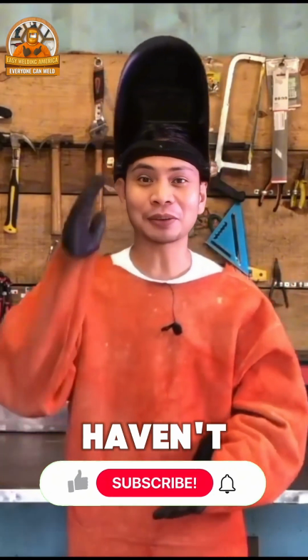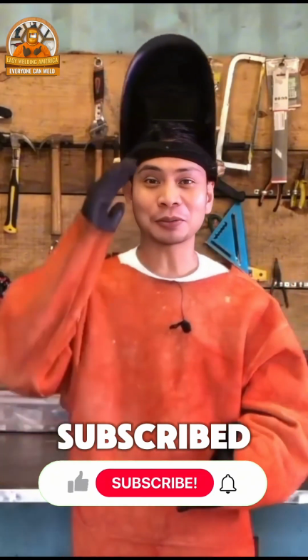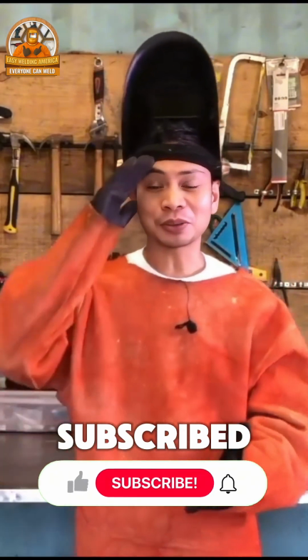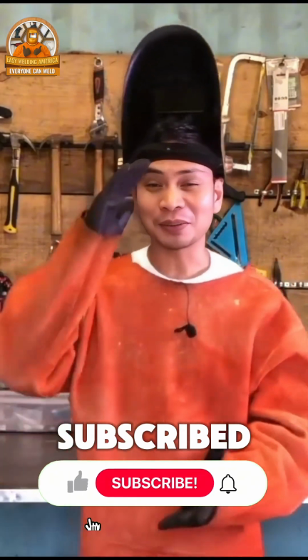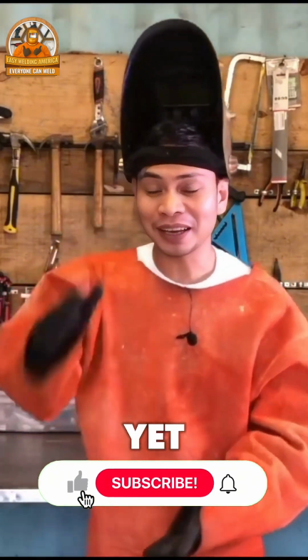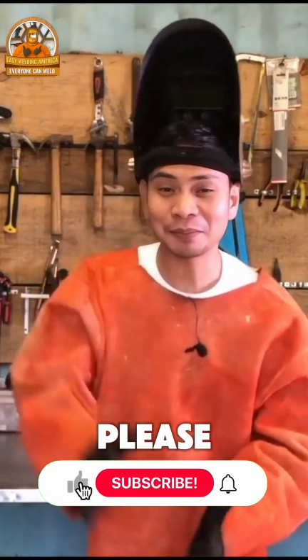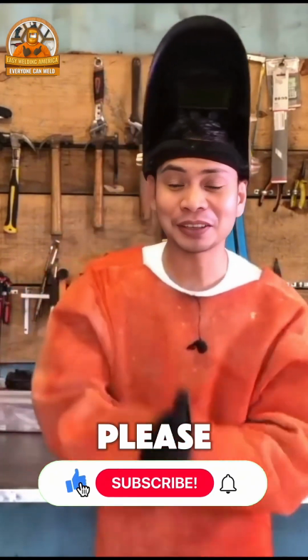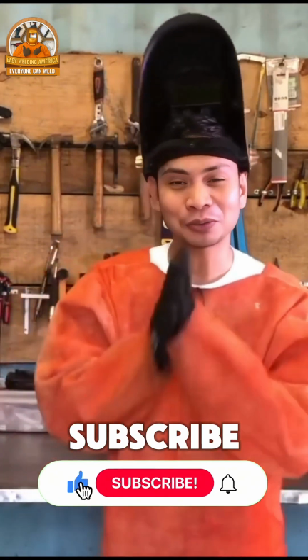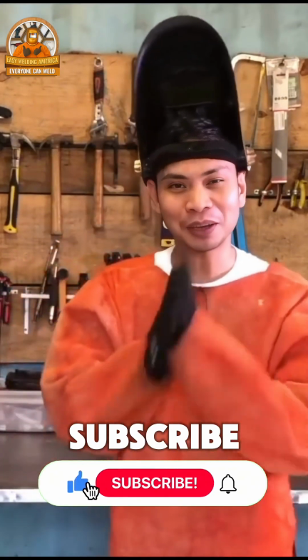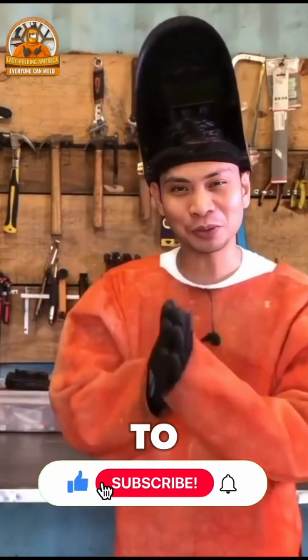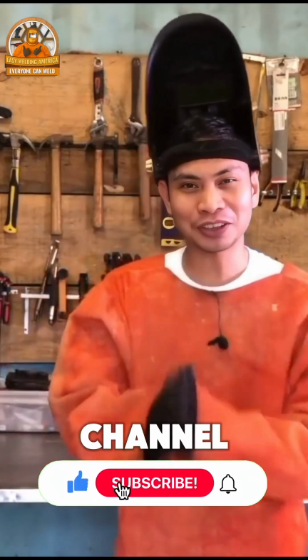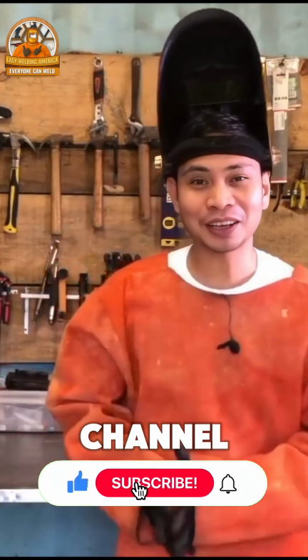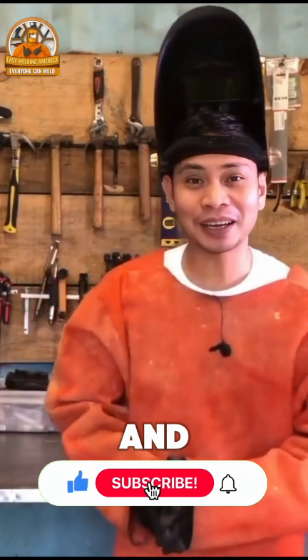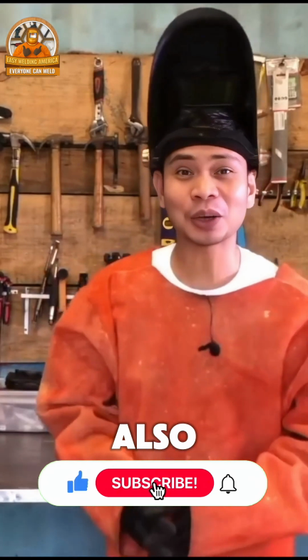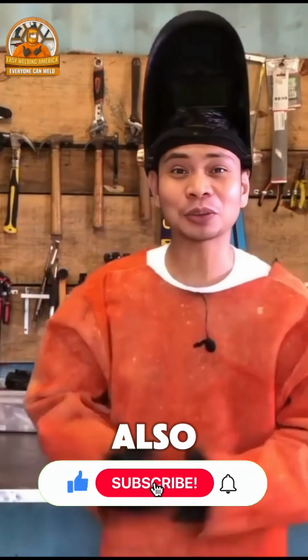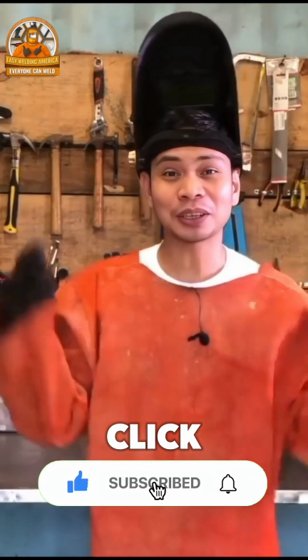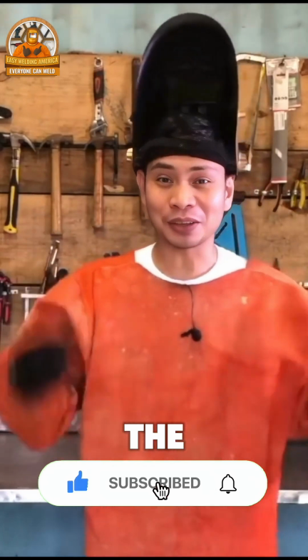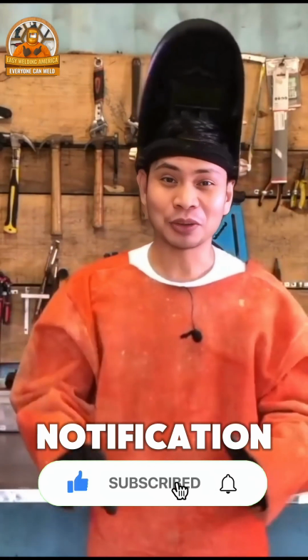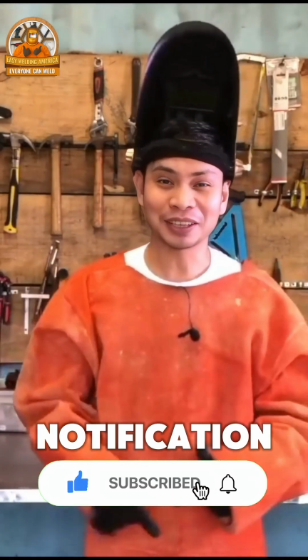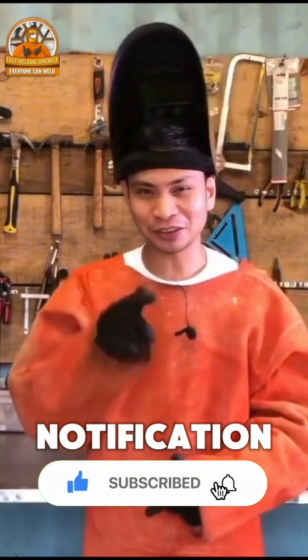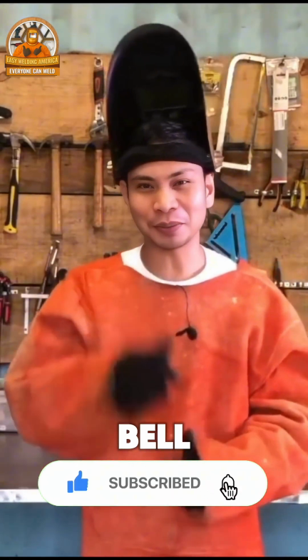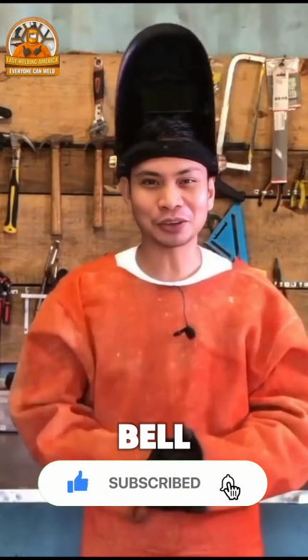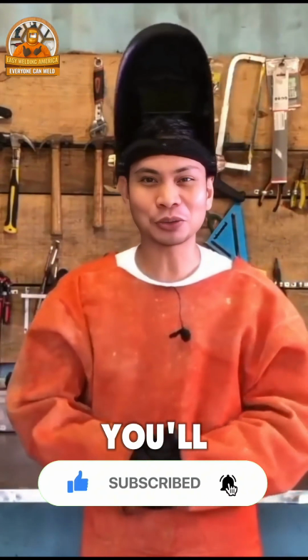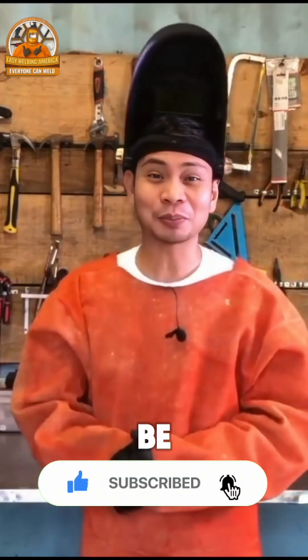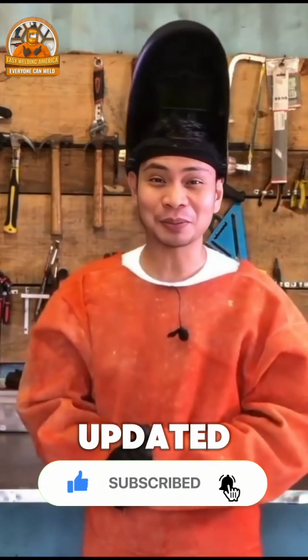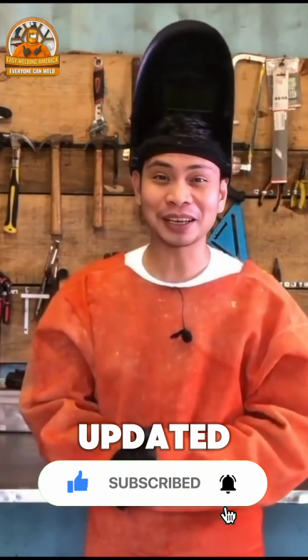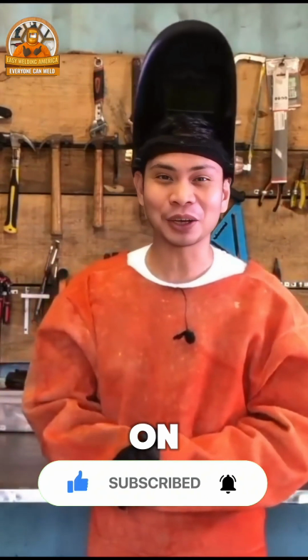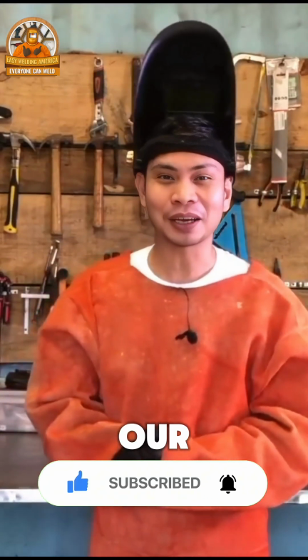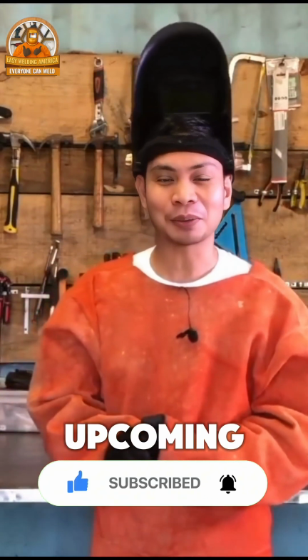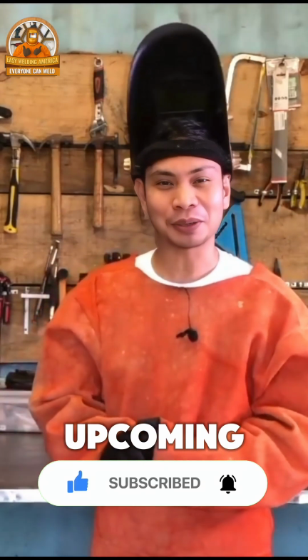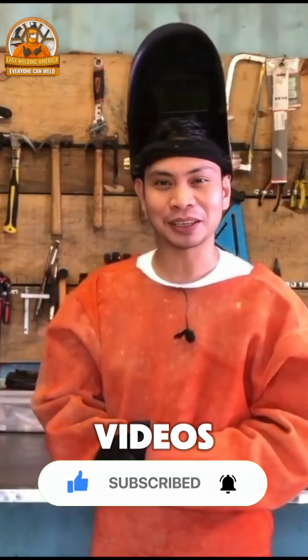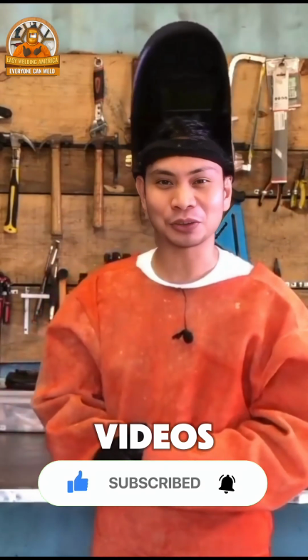If you haven't subscribed yet, please subscribe to our channel and also click the notification bell so you'll be updated on our upcoming videos.